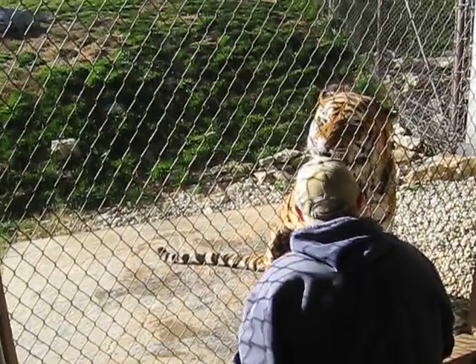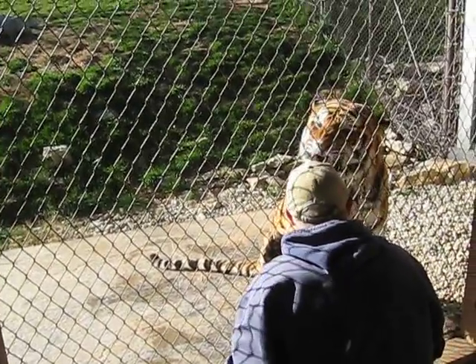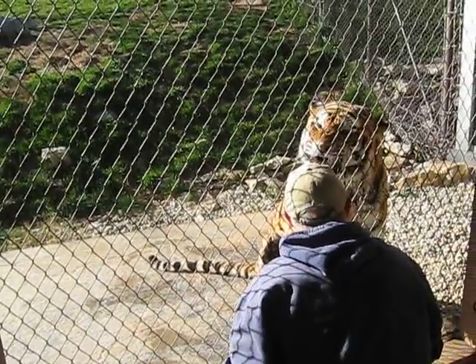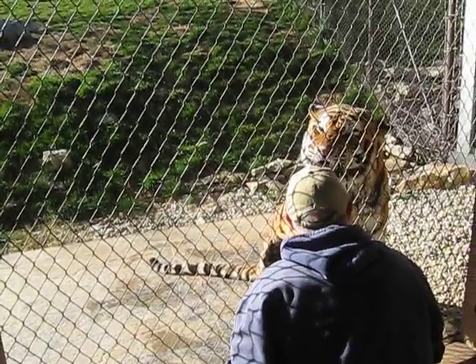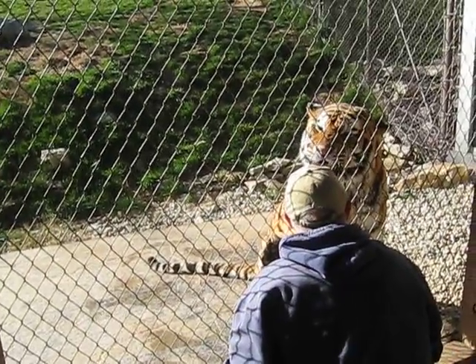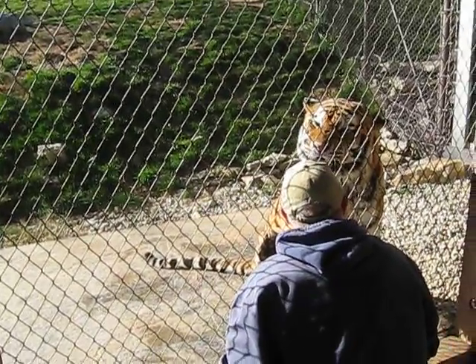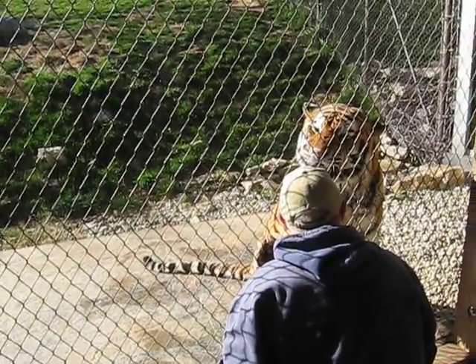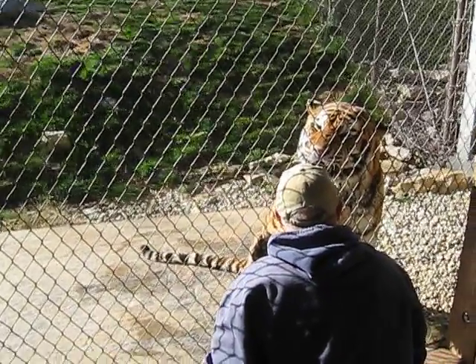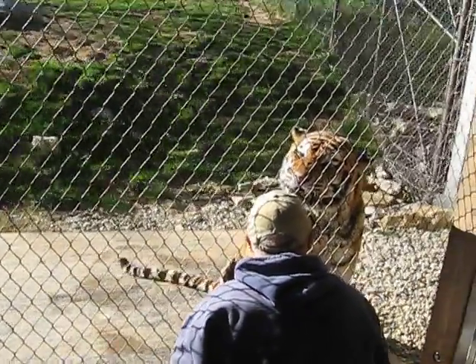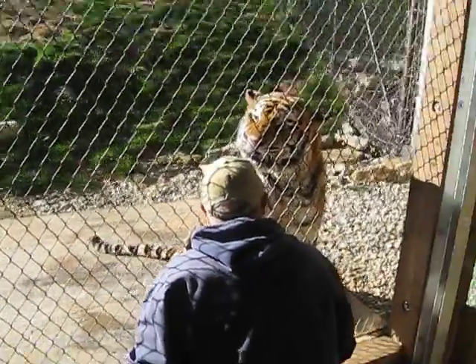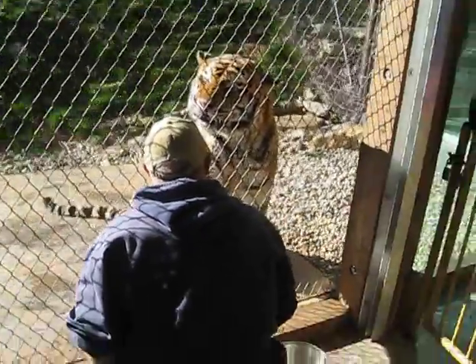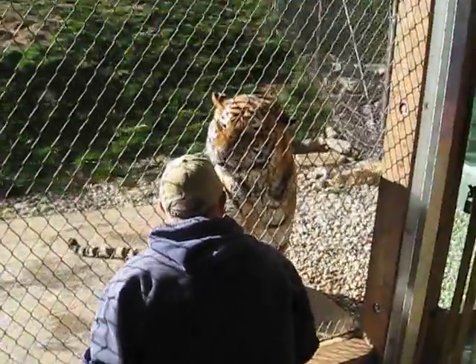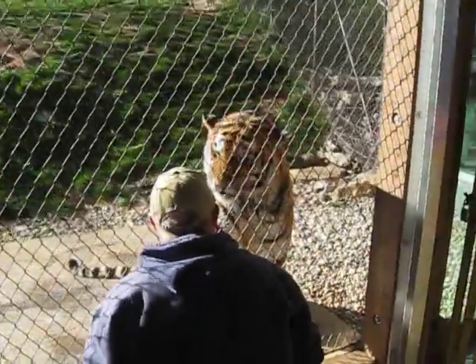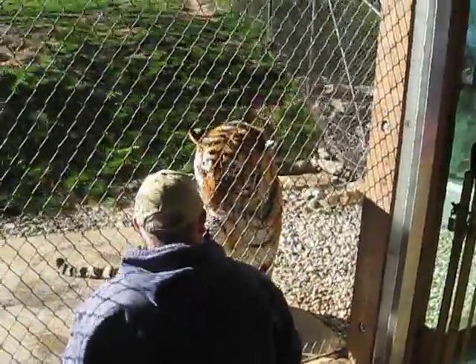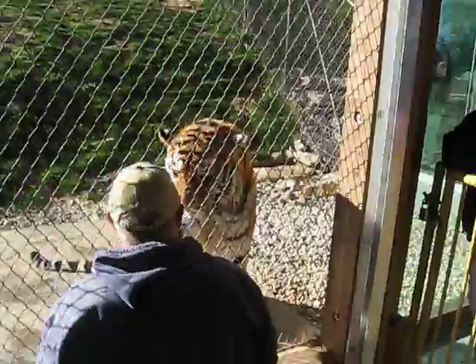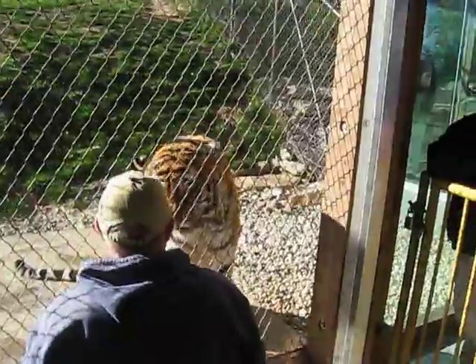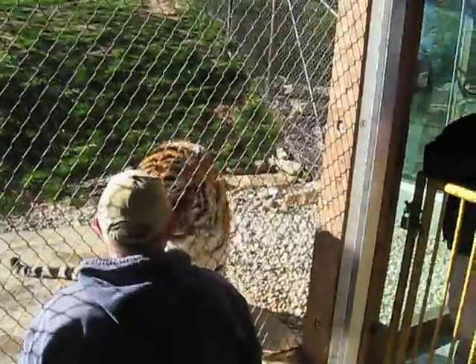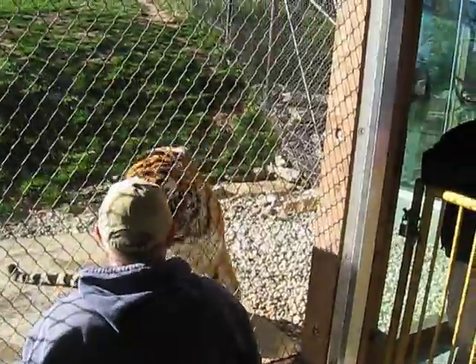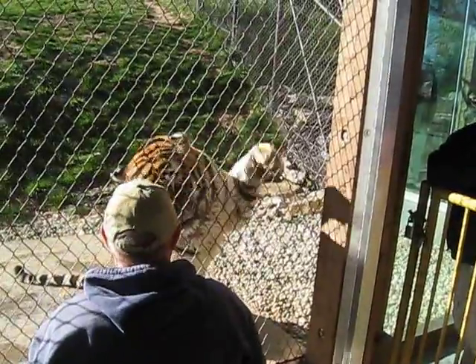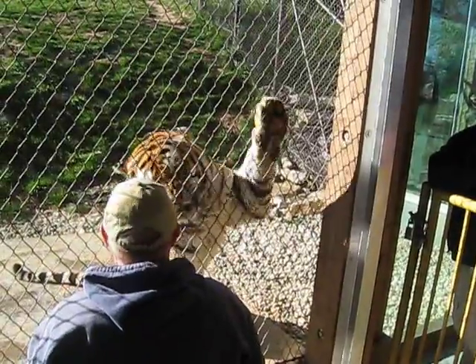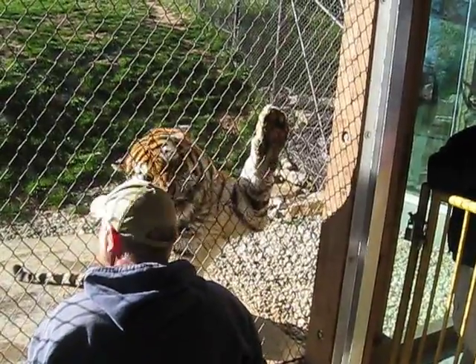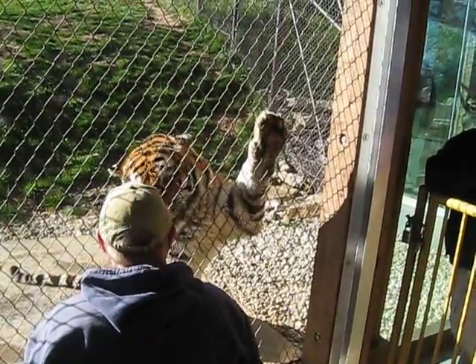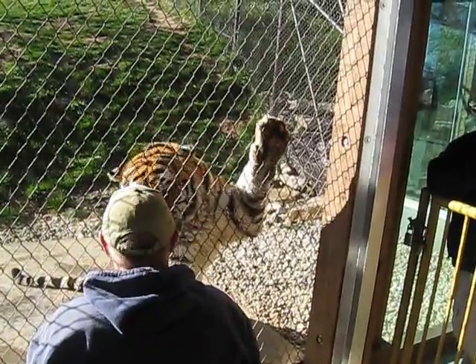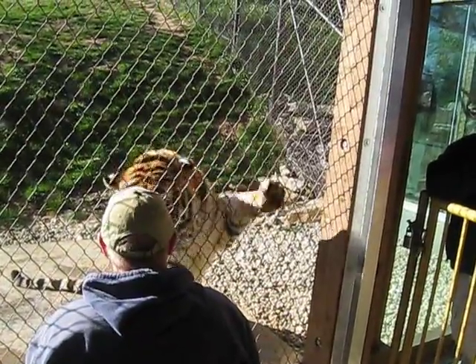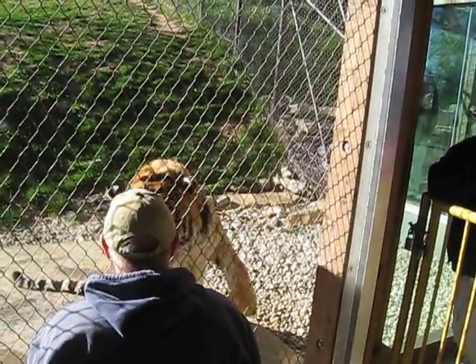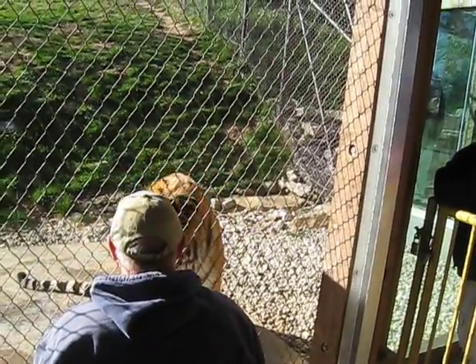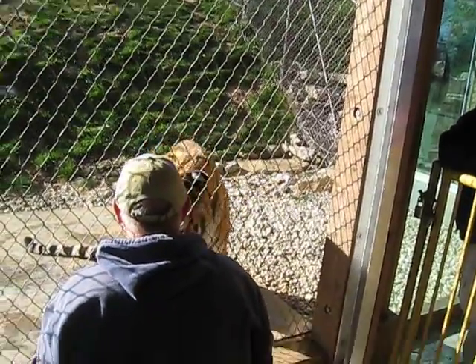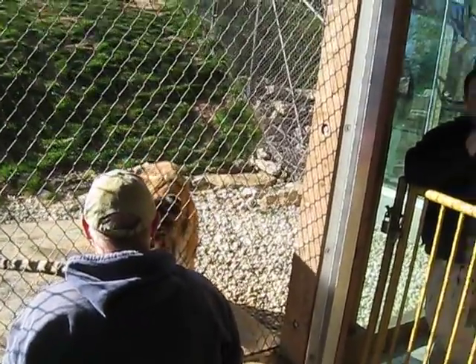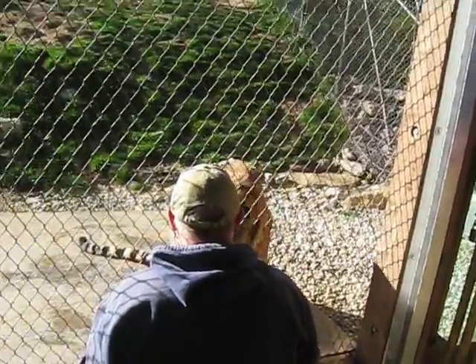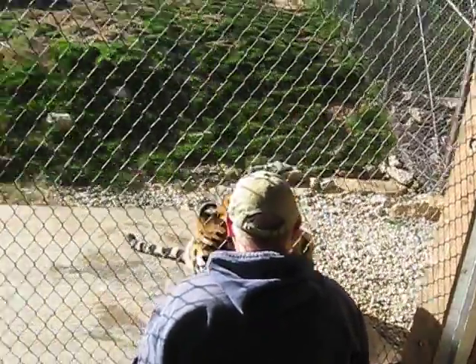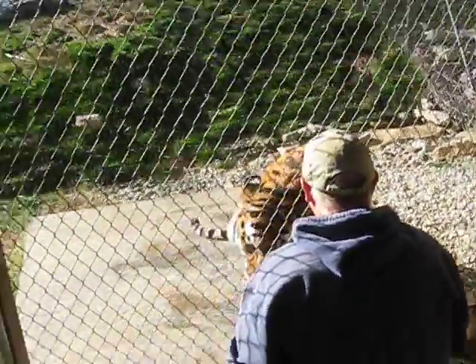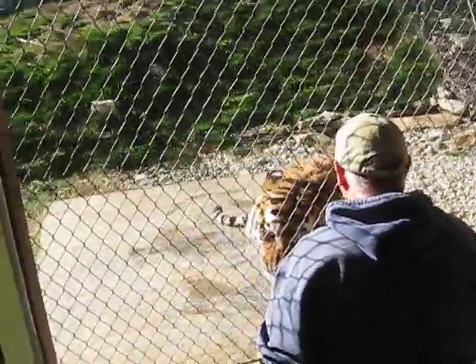The type of training we do is called operant conditioning. It's a form of positive reinforcement, where we shape and capture different behaviors and put them on cue.